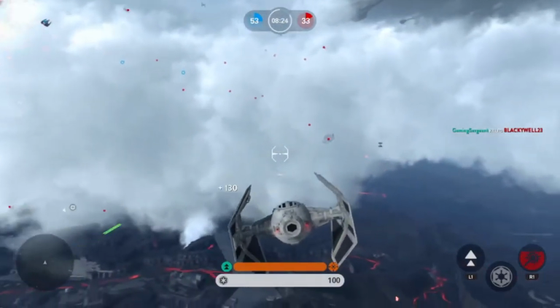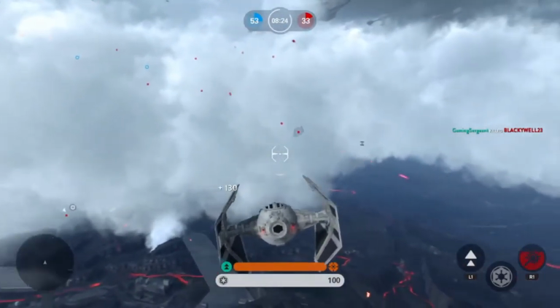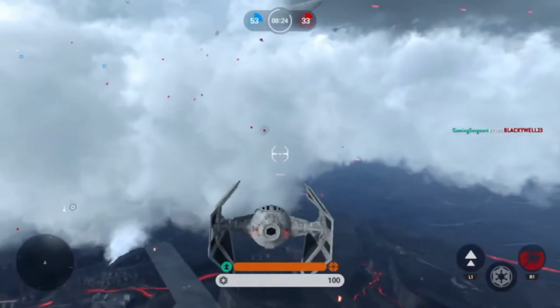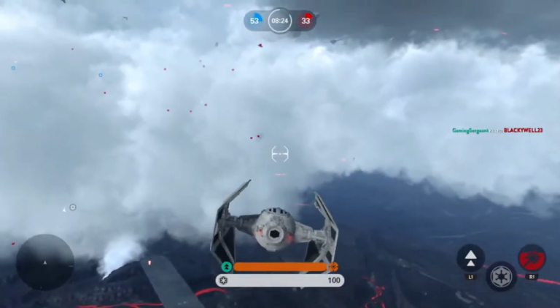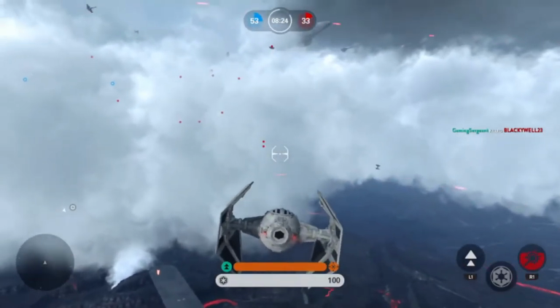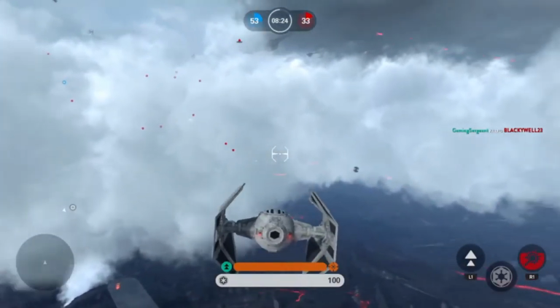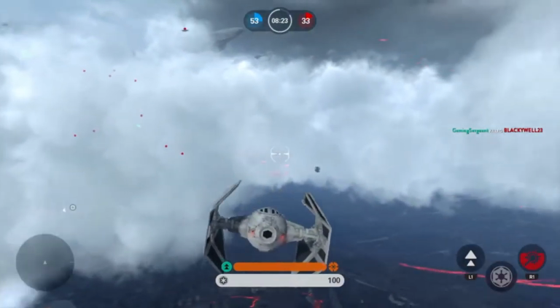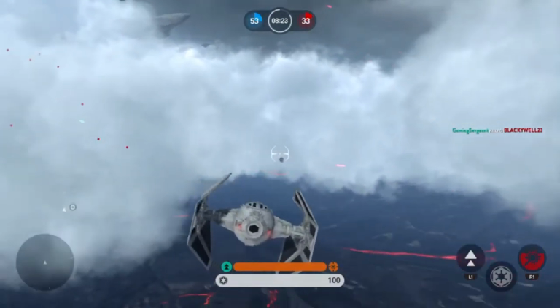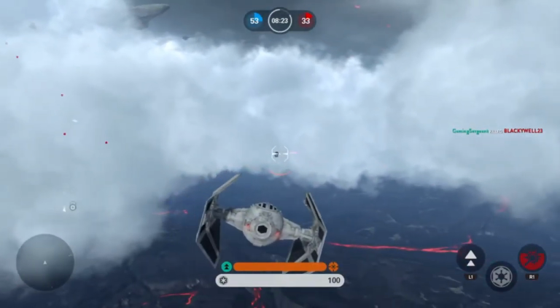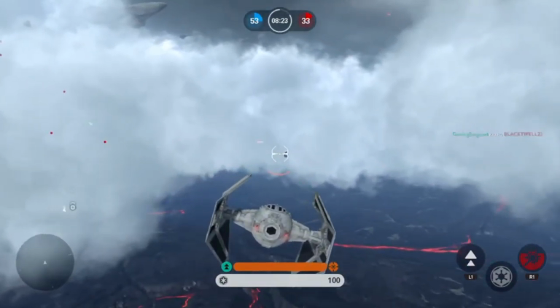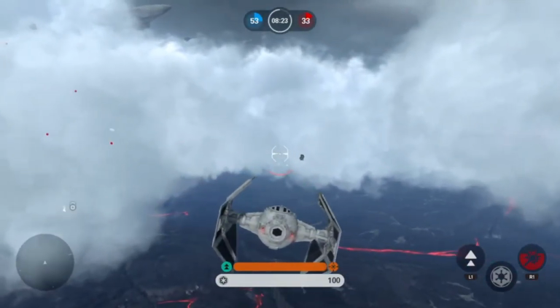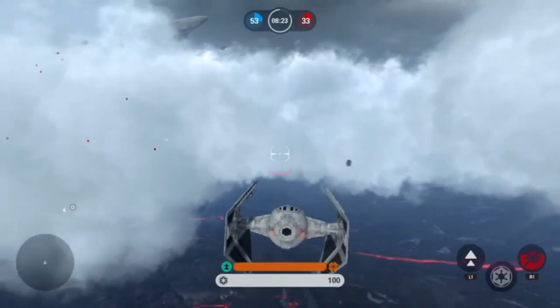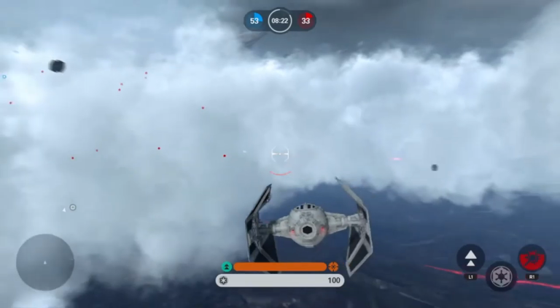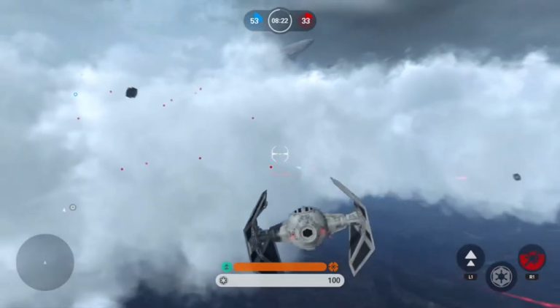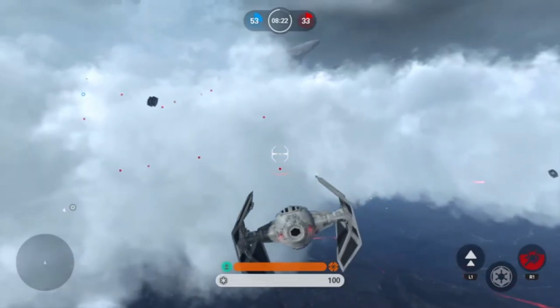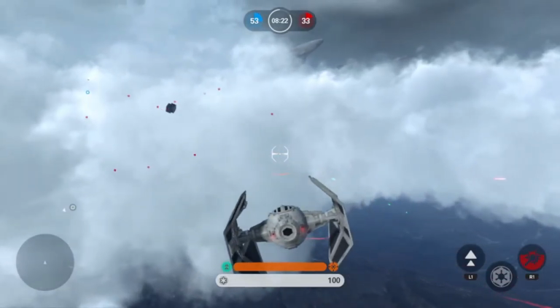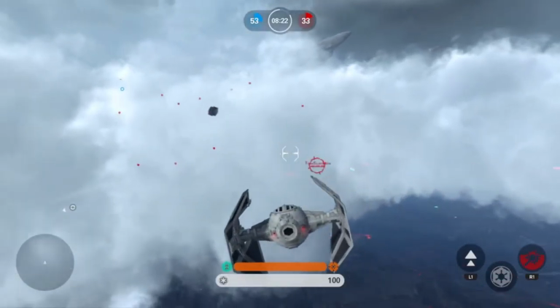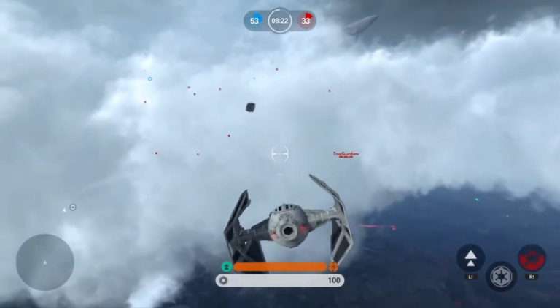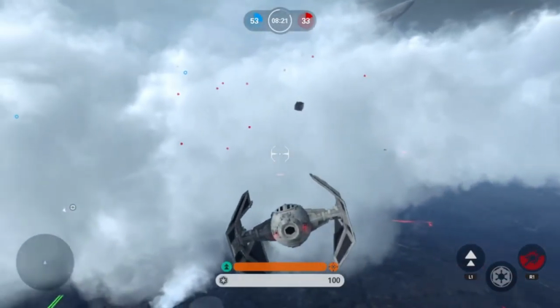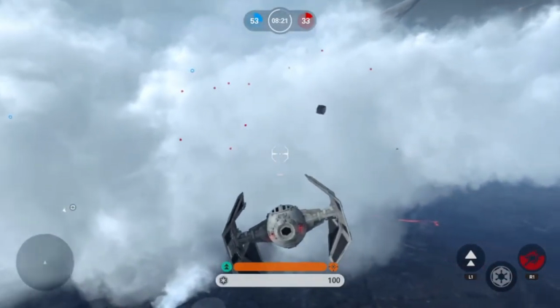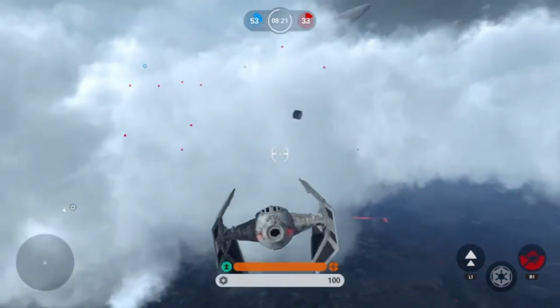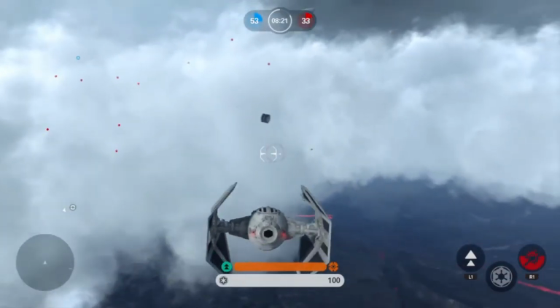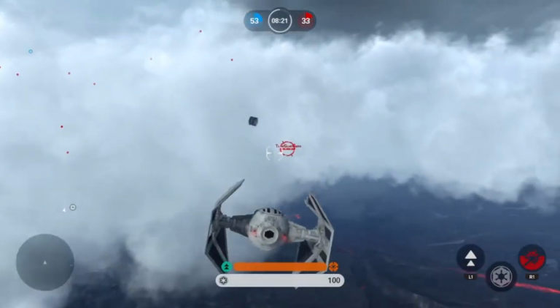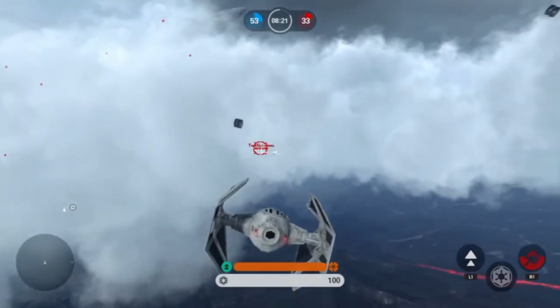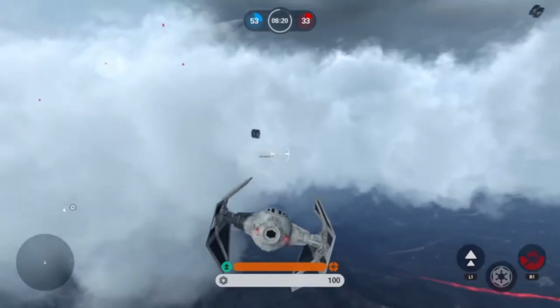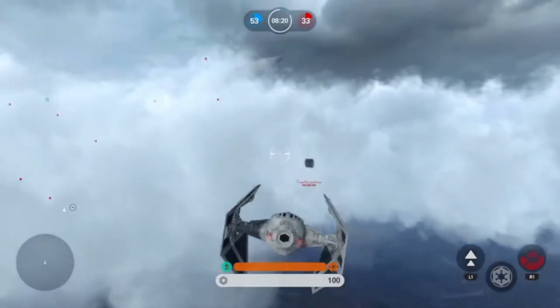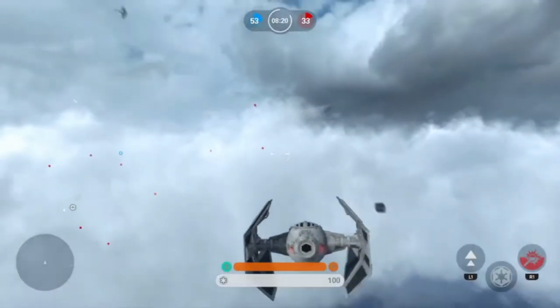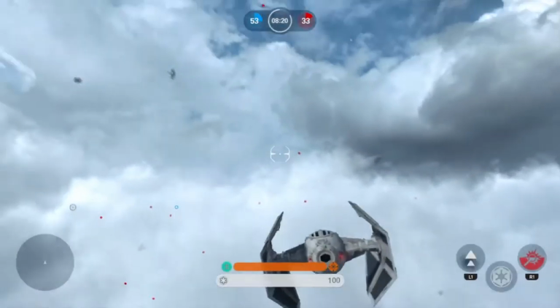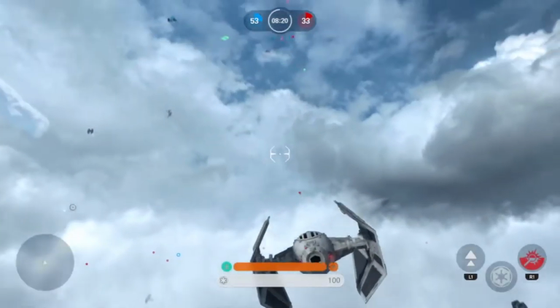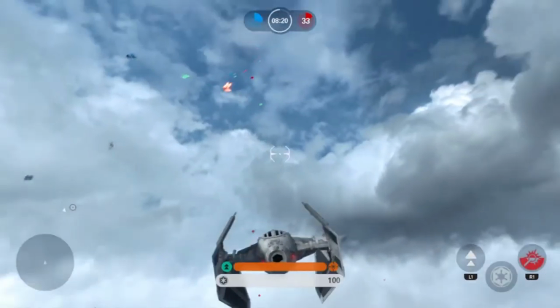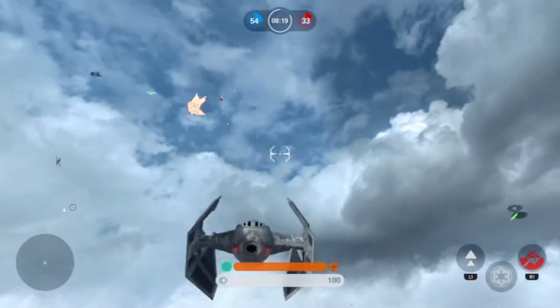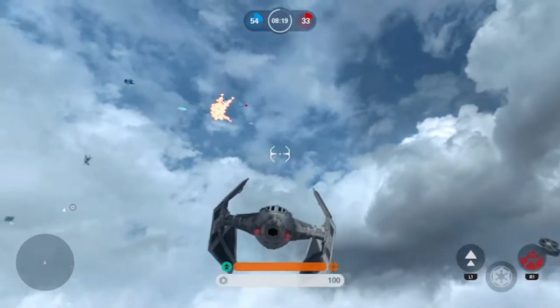So you adjust your safety versus damage advantage based on that bar. If you're halfway, that works really well, especially in the TIE Fighter.